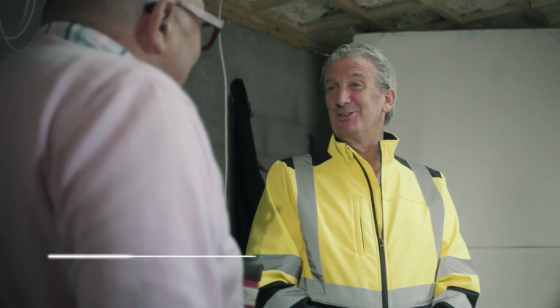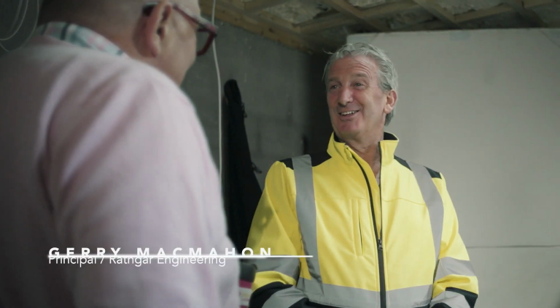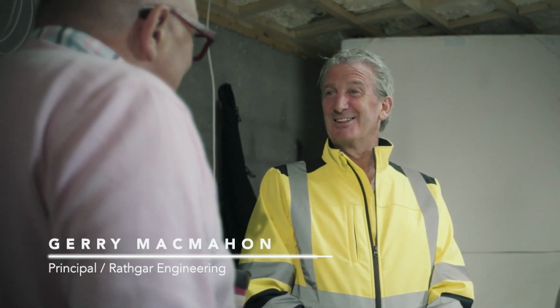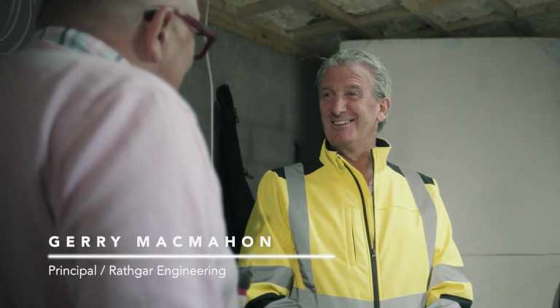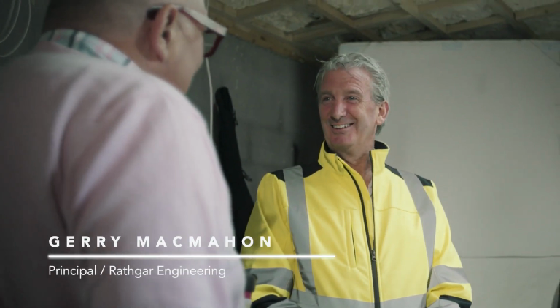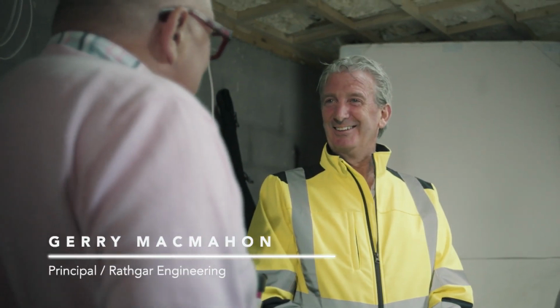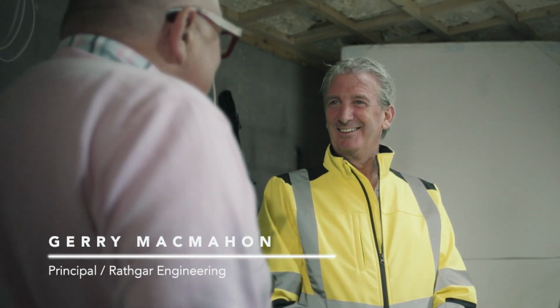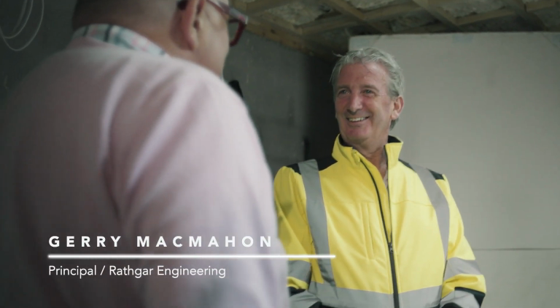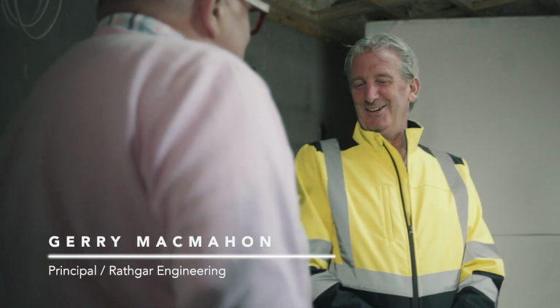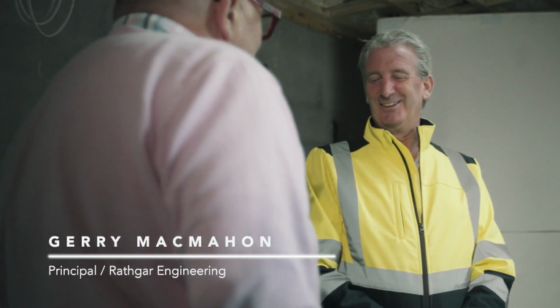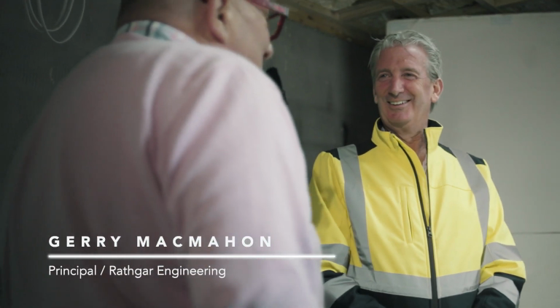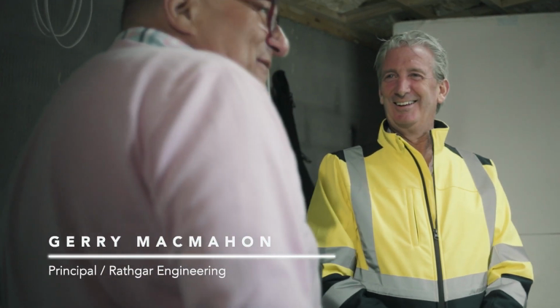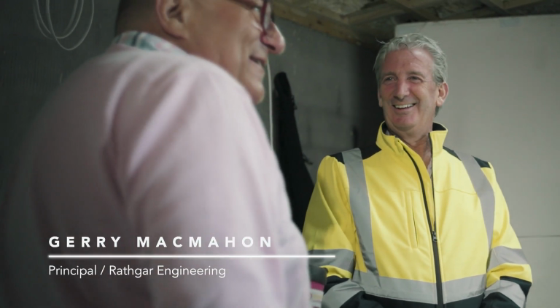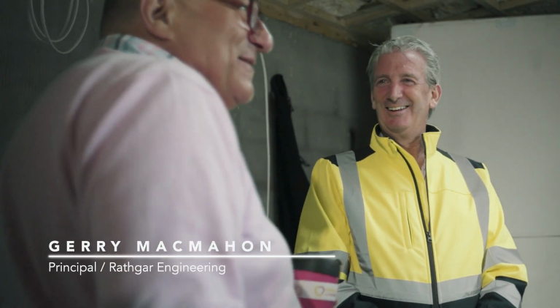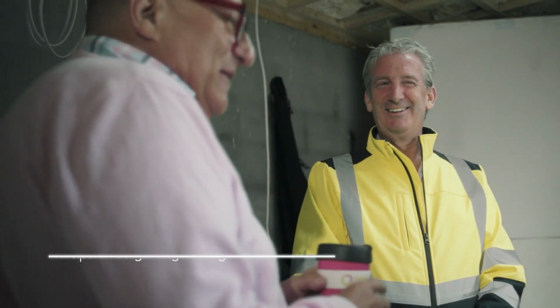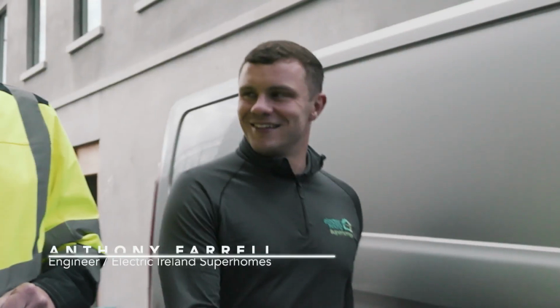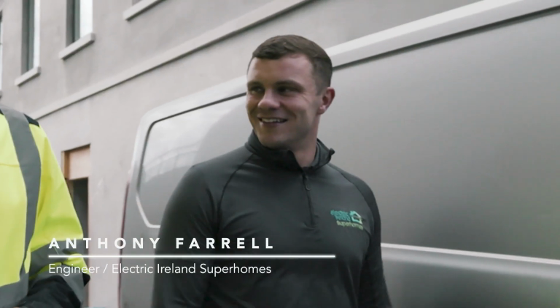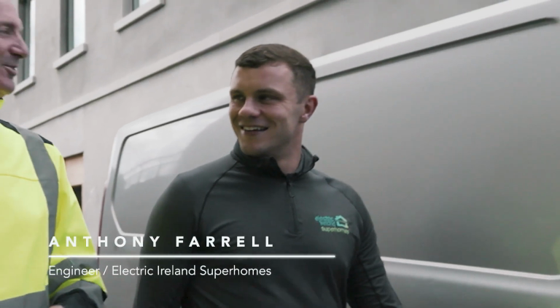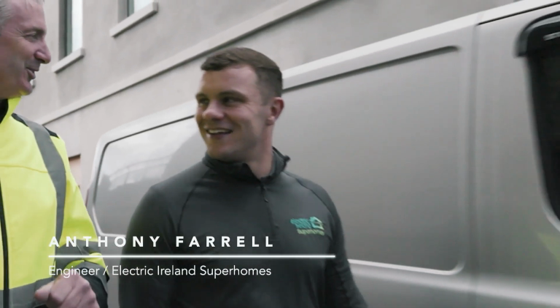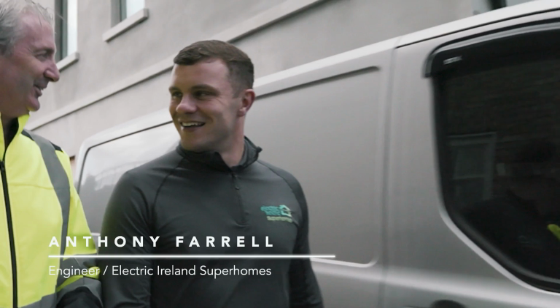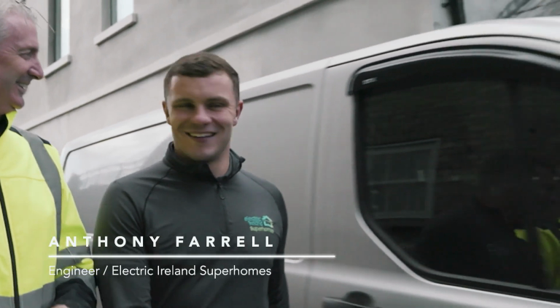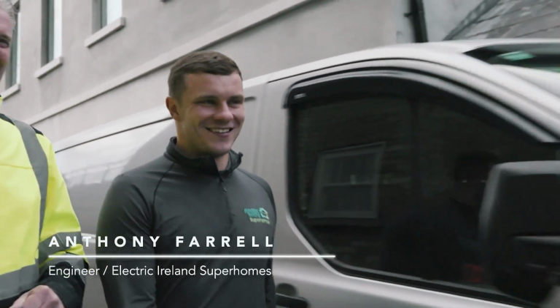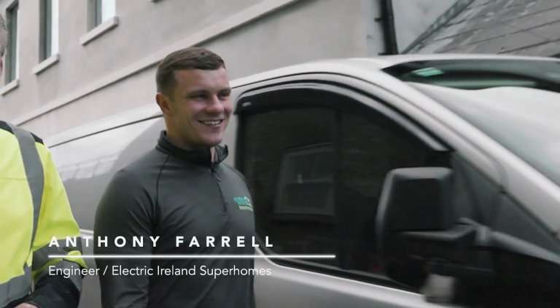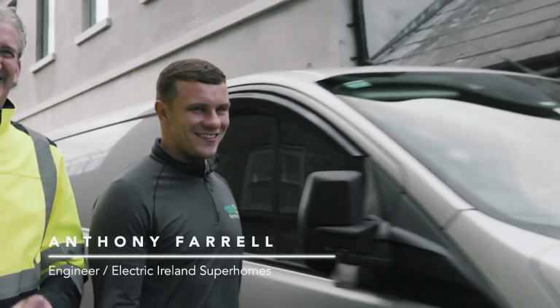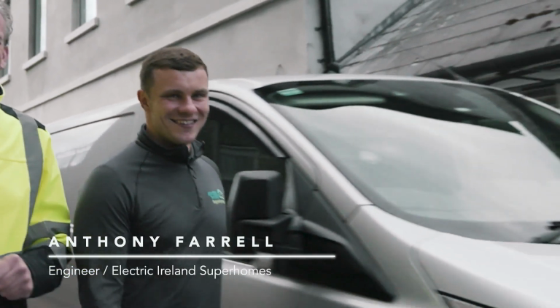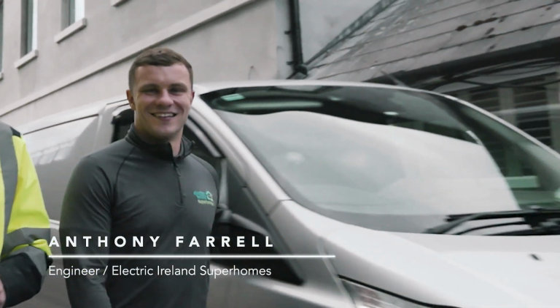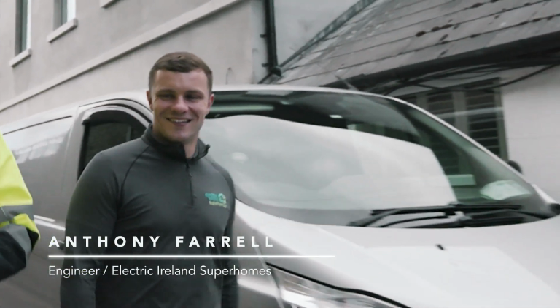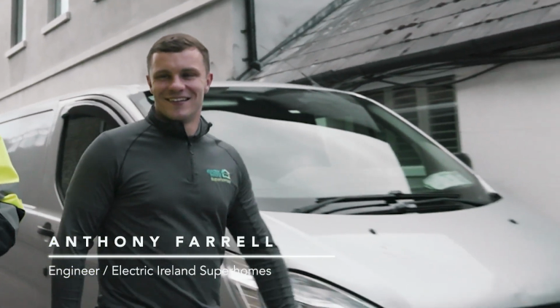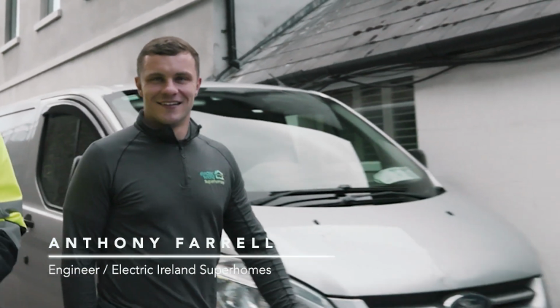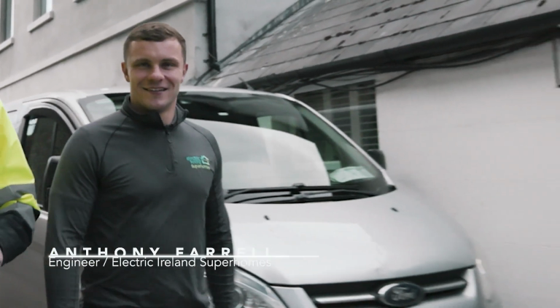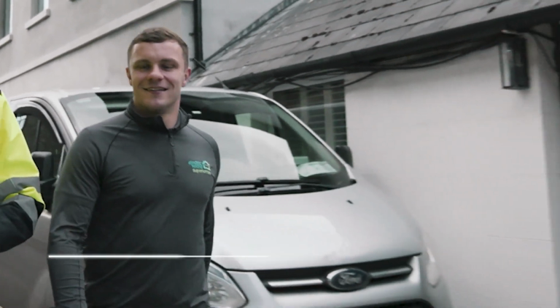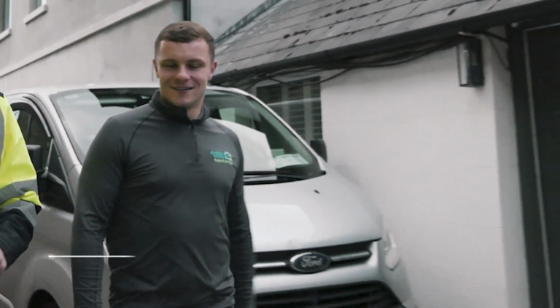Gerry McMahon, Rathgar Engineering — we are building contractors. I'm Anthony Farrell, I'm an engineering team lead with Electric Air and Super Homes.